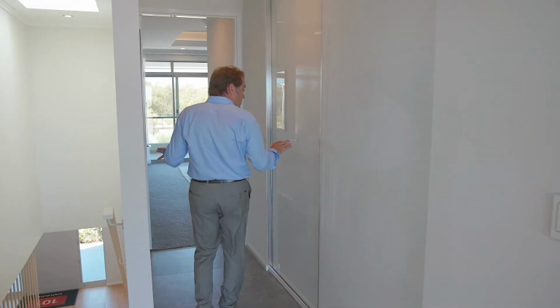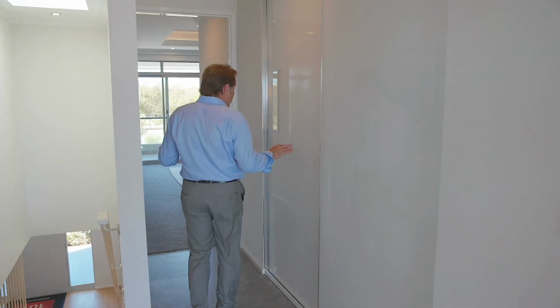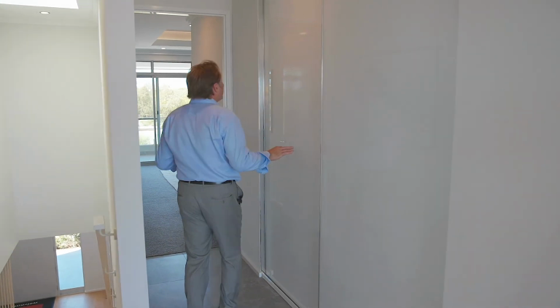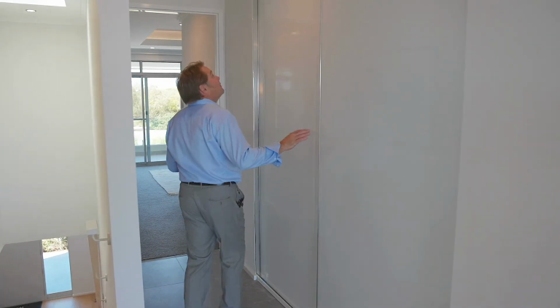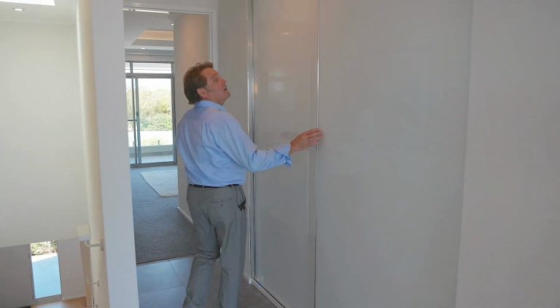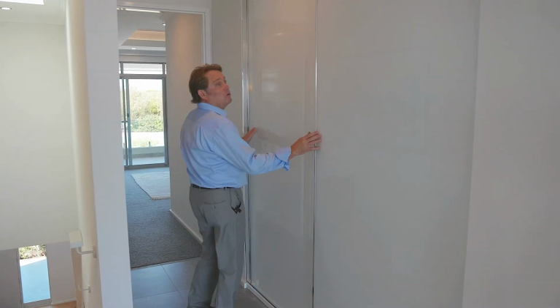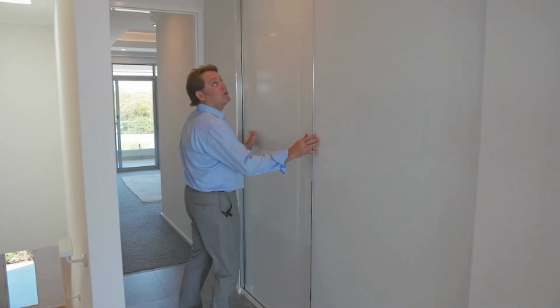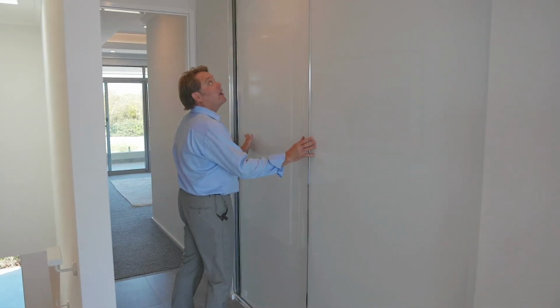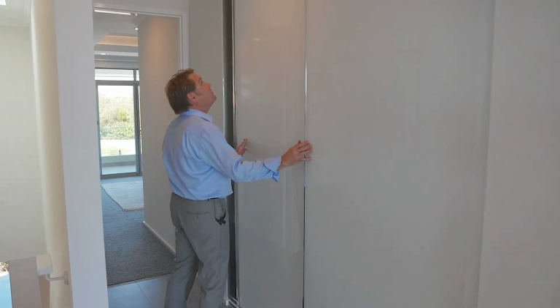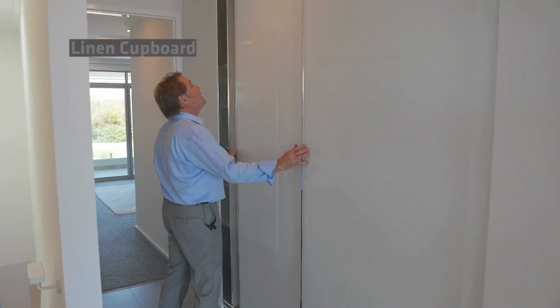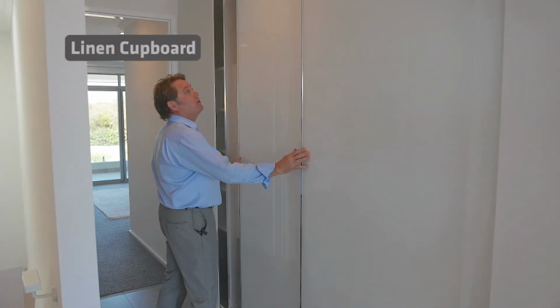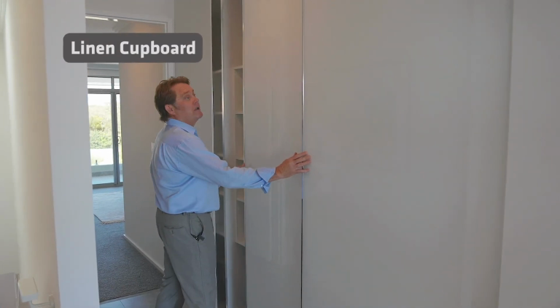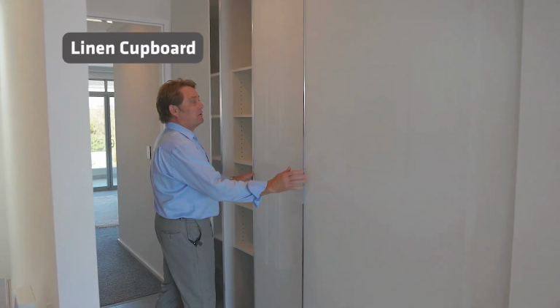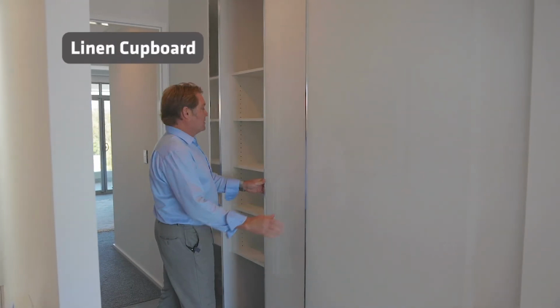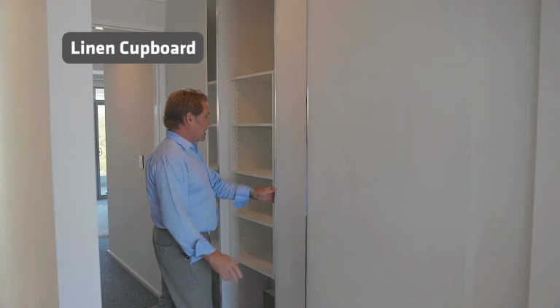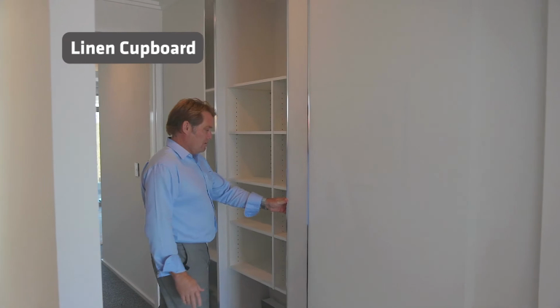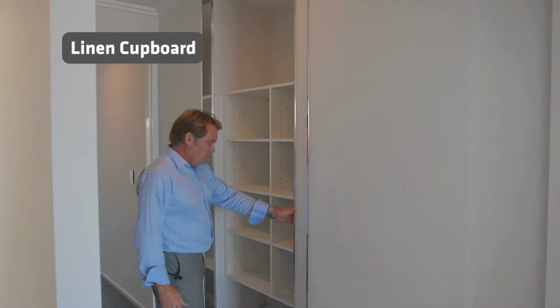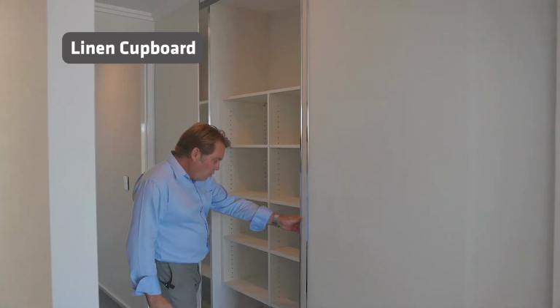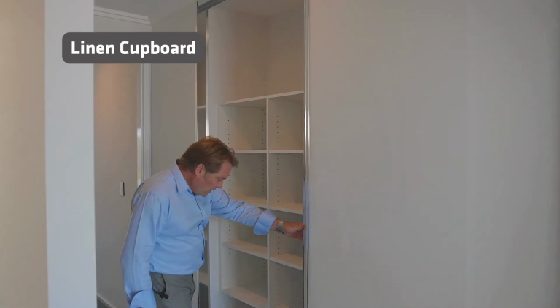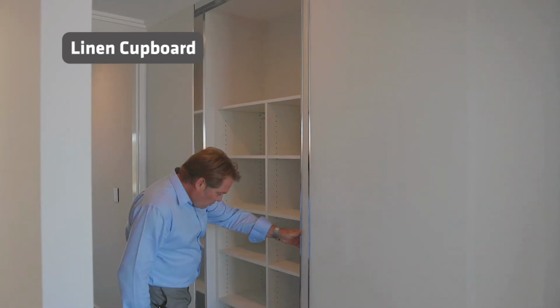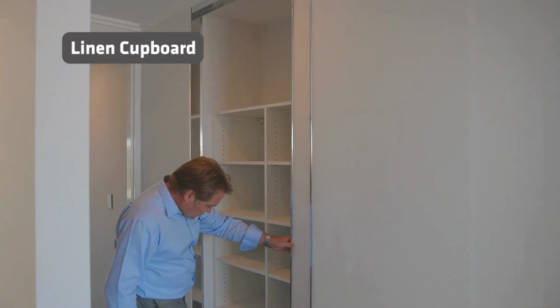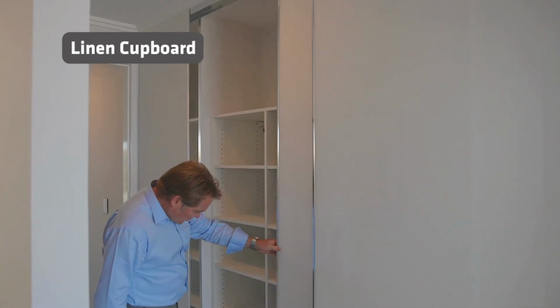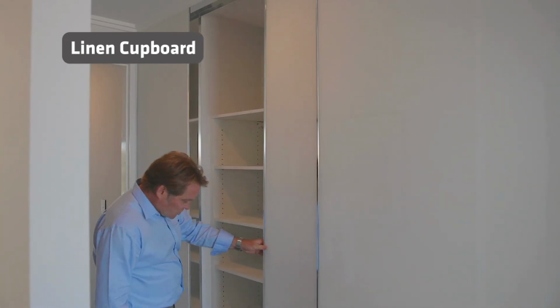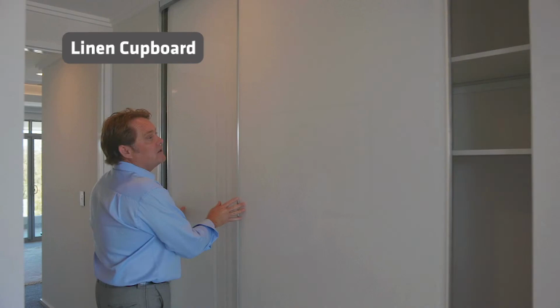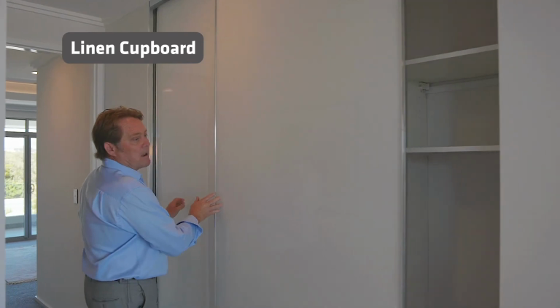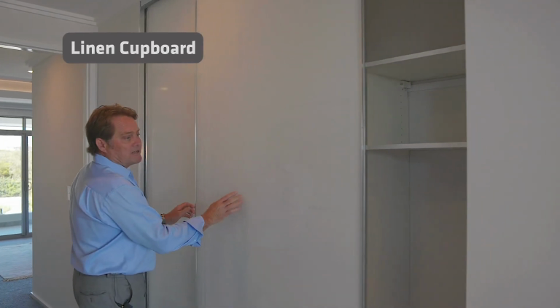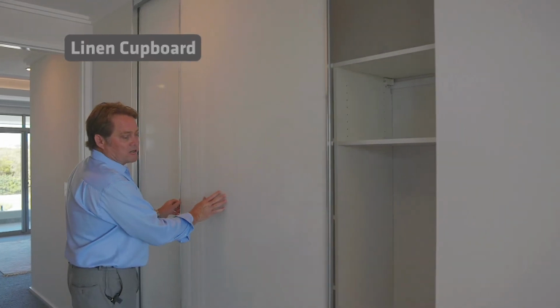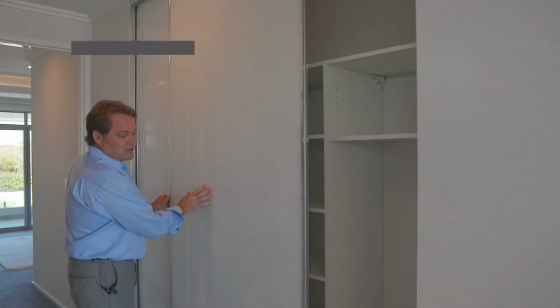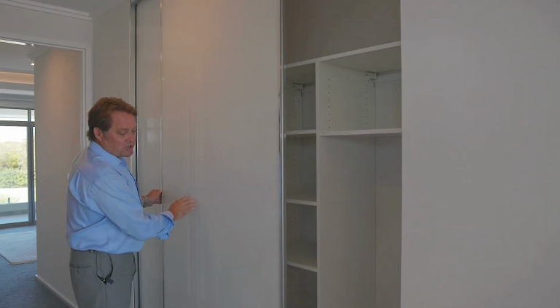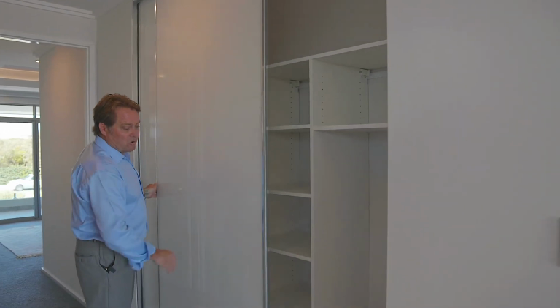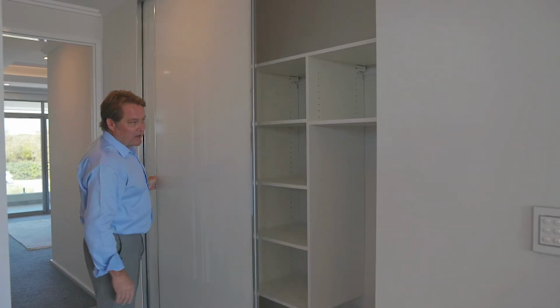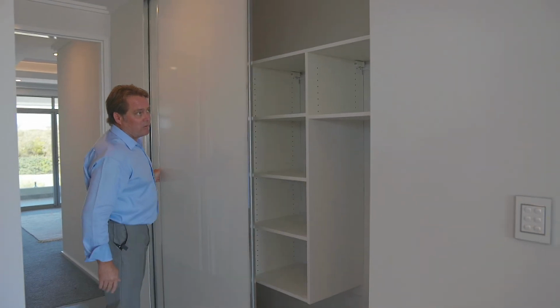Before we go — look, I've noticed another built-in cupboard. So more storage. This place seriously has got storage everywhere.